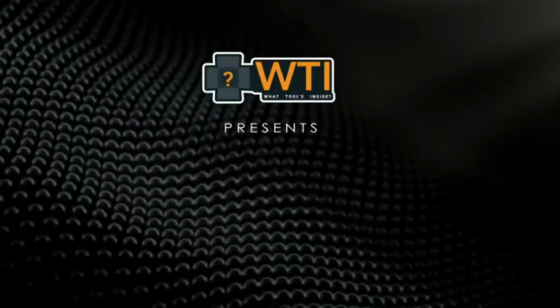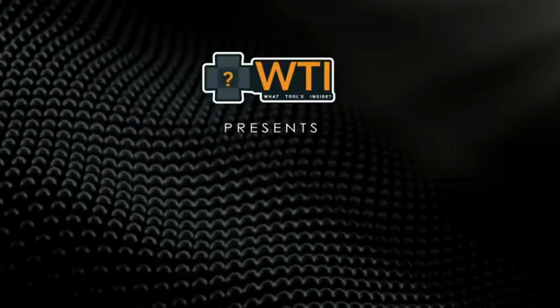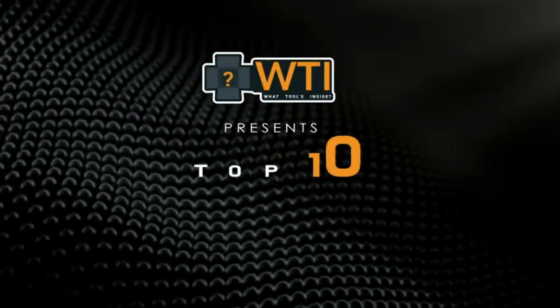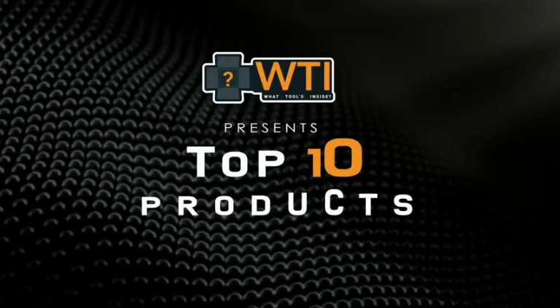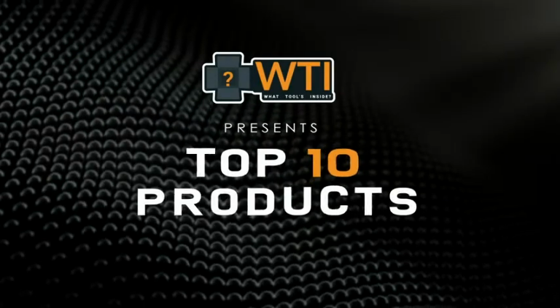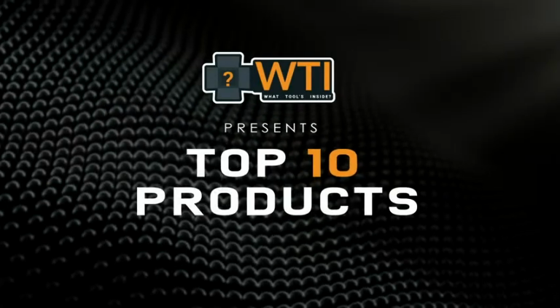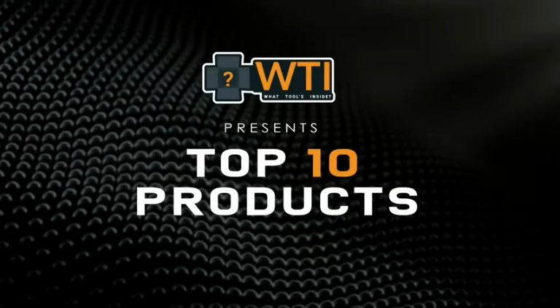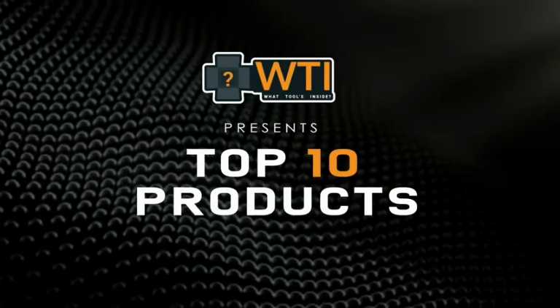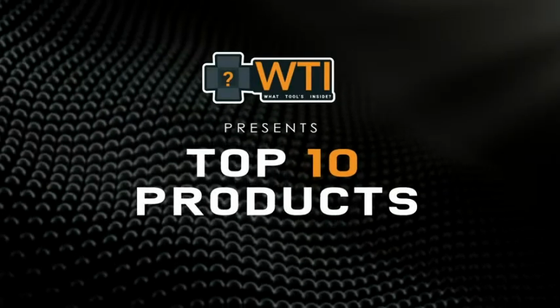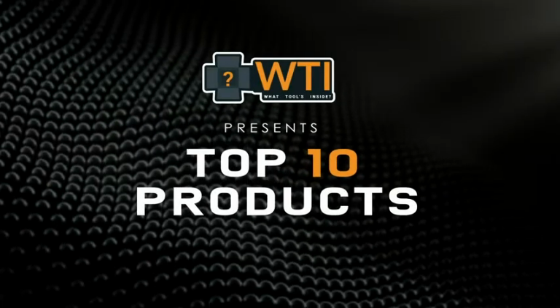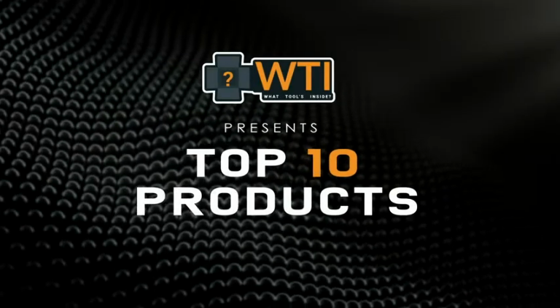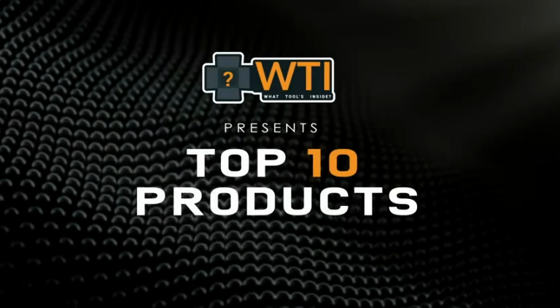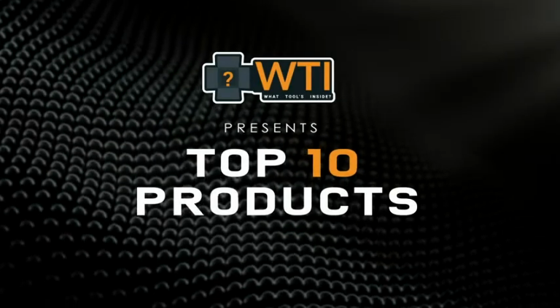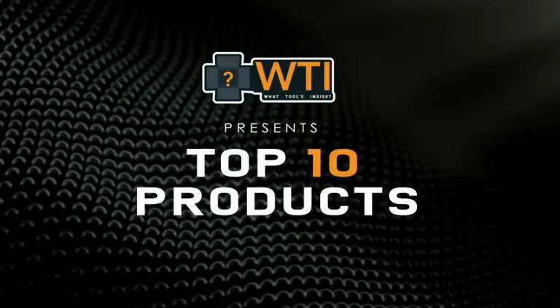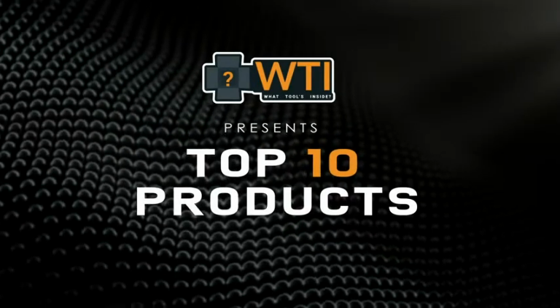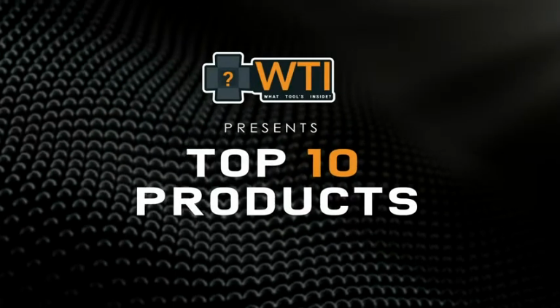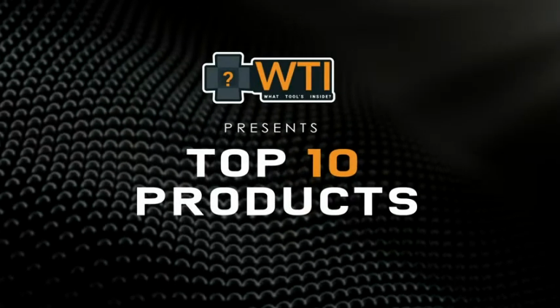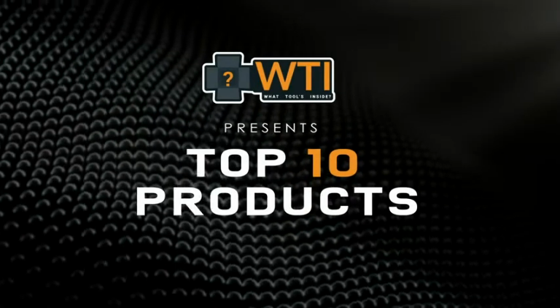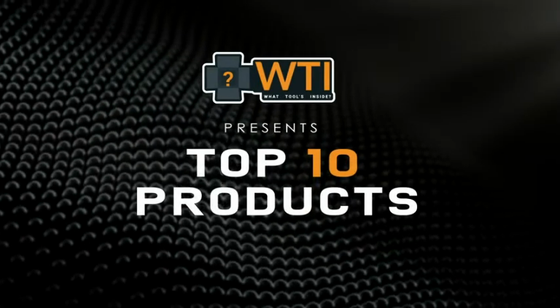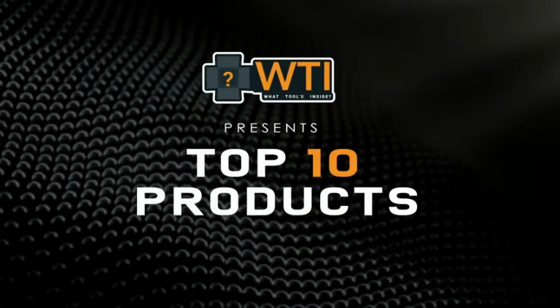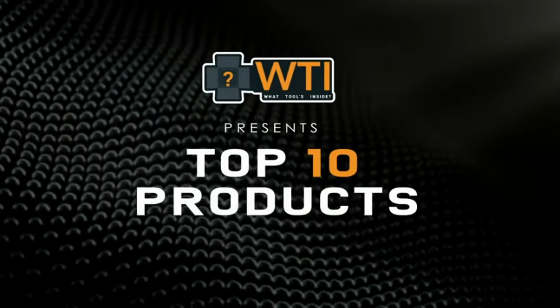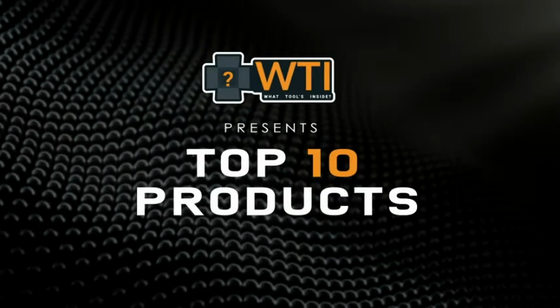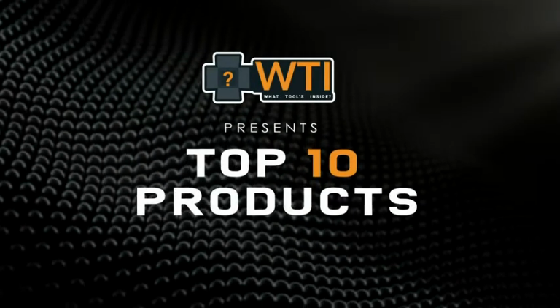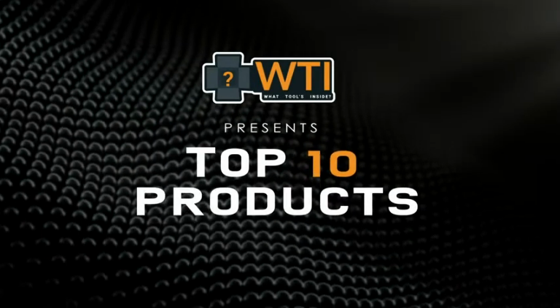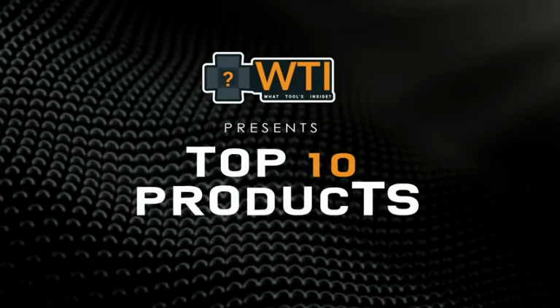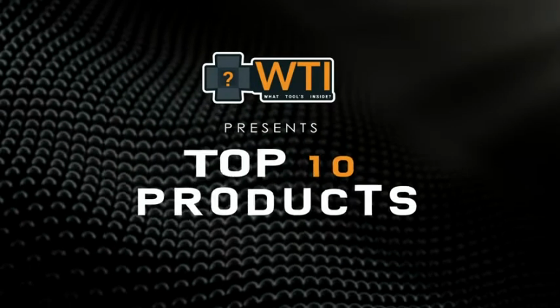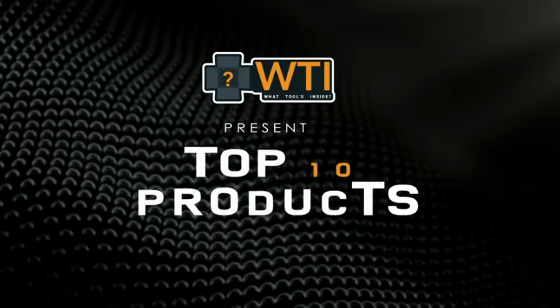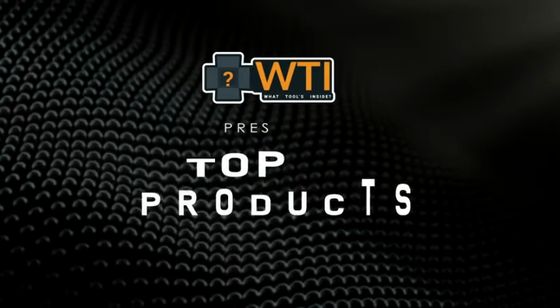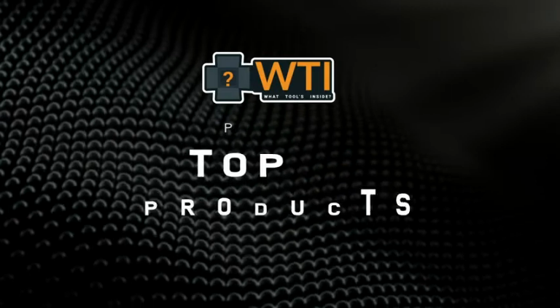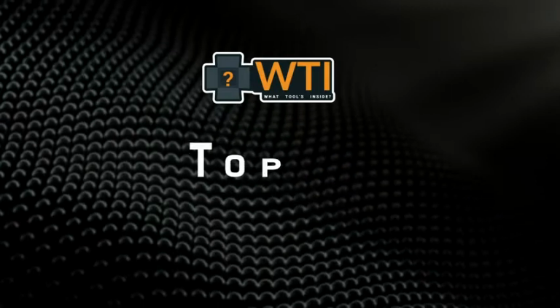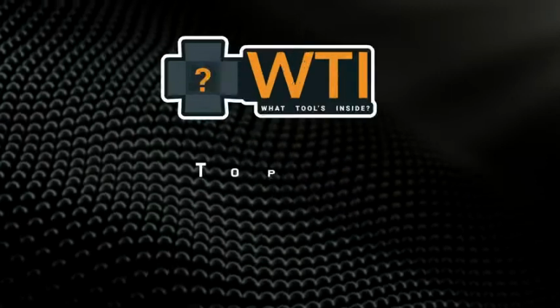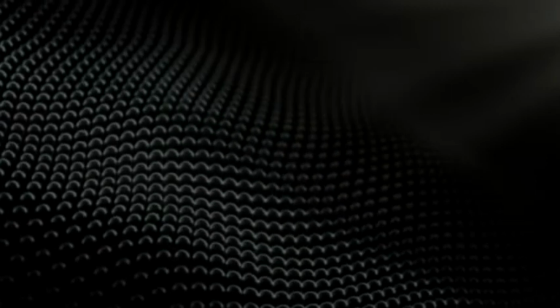Welcome to What Tools Inside's top 10 robot vacuums. I'm excited about this, let's get right into it.